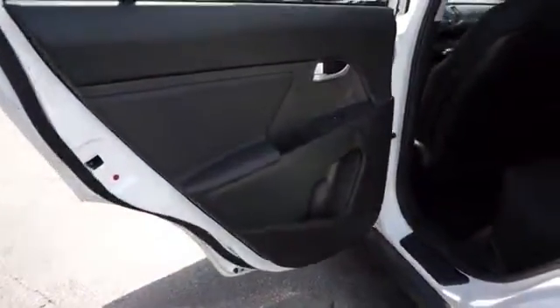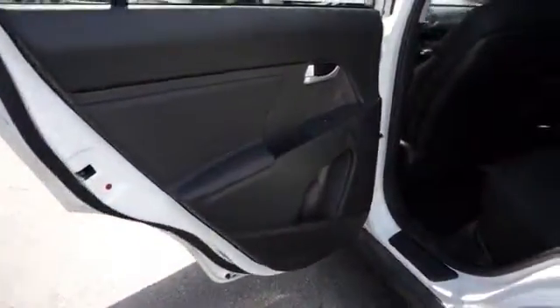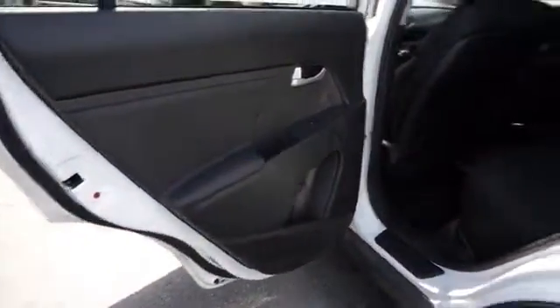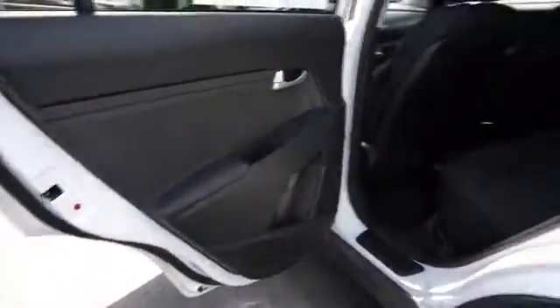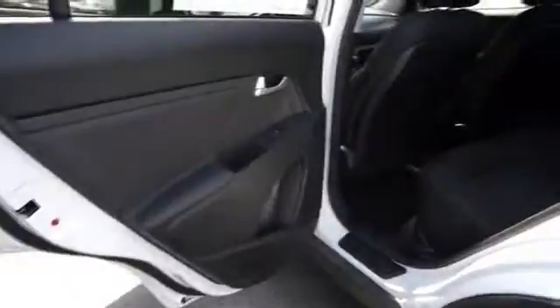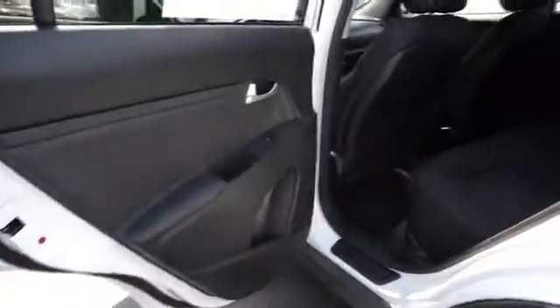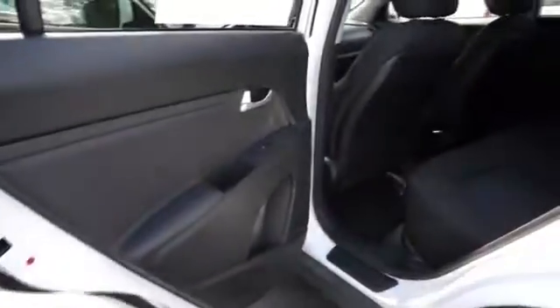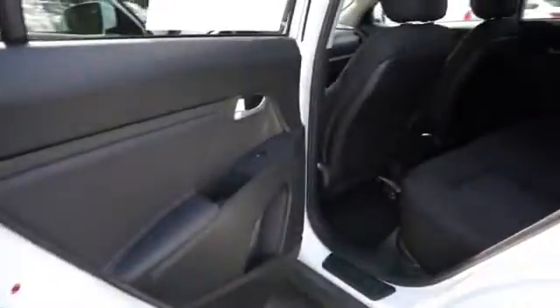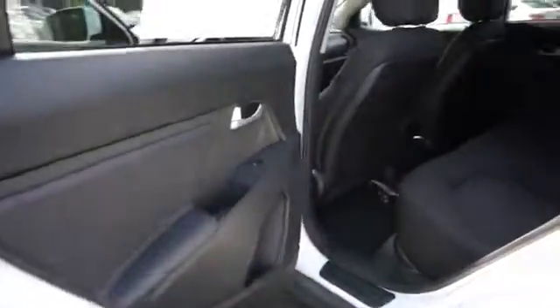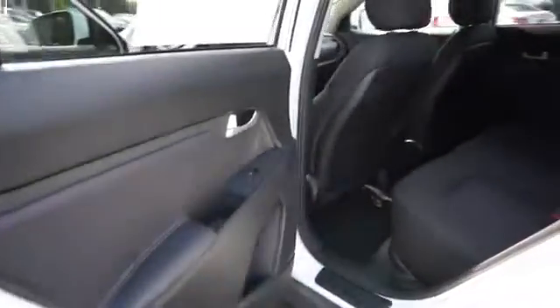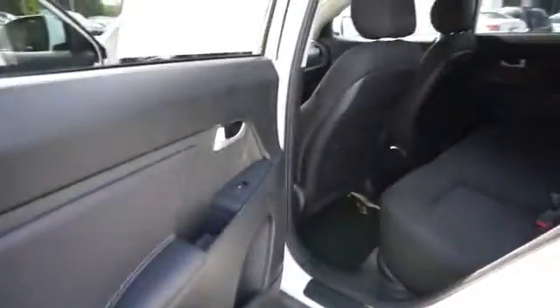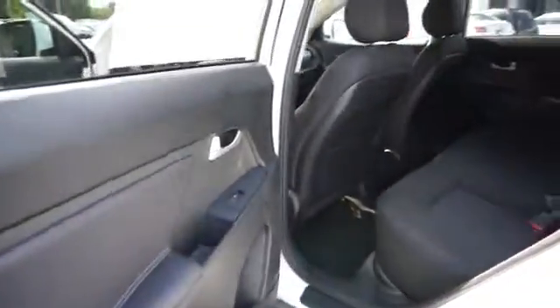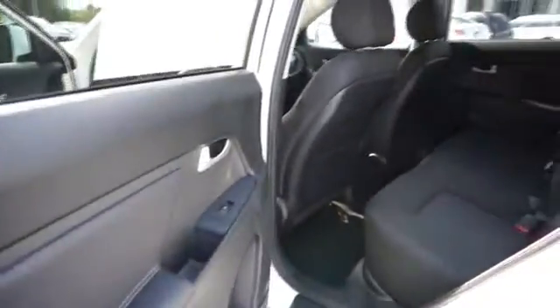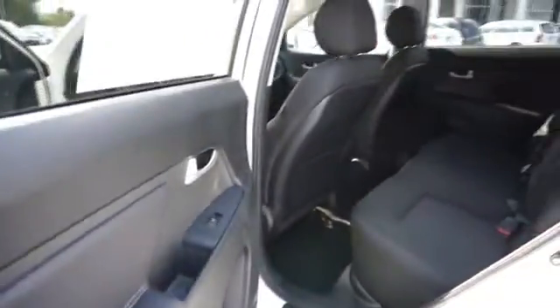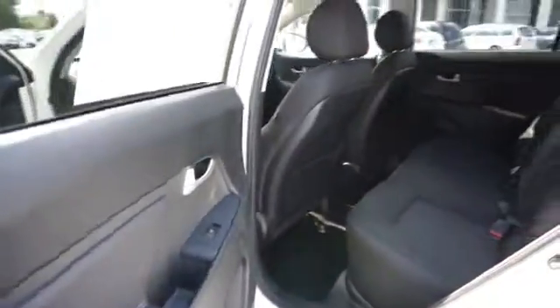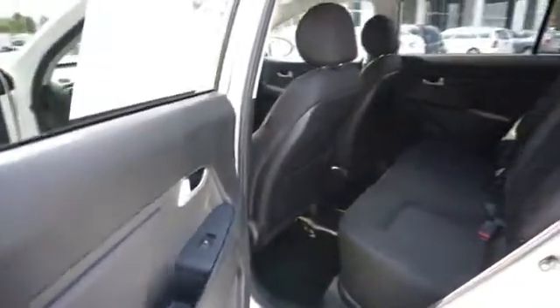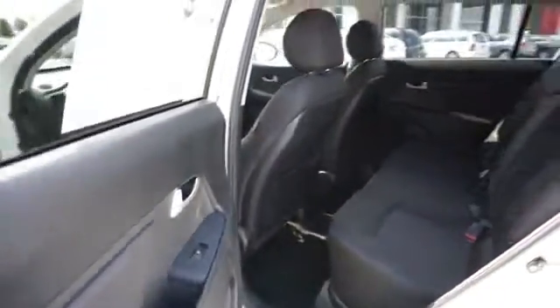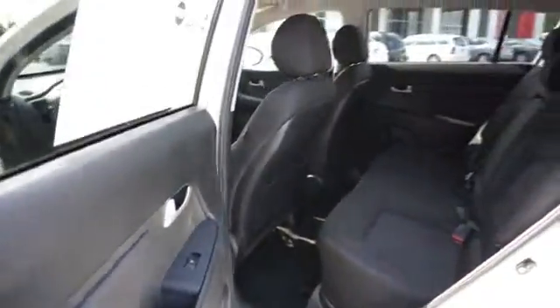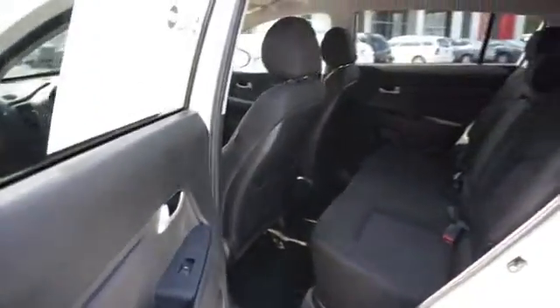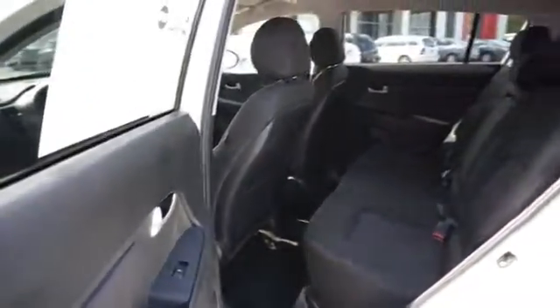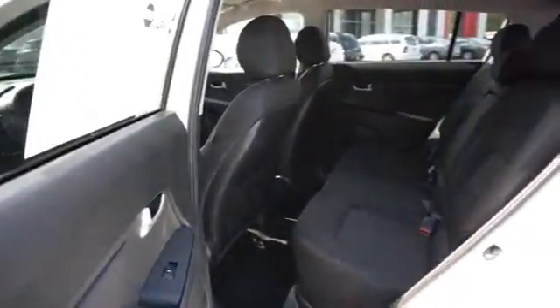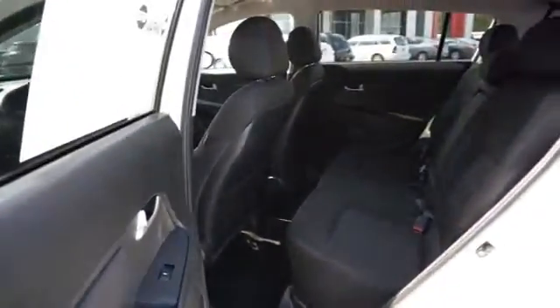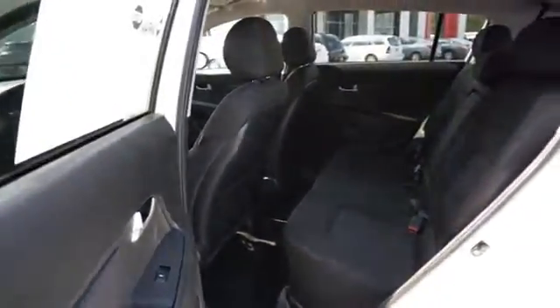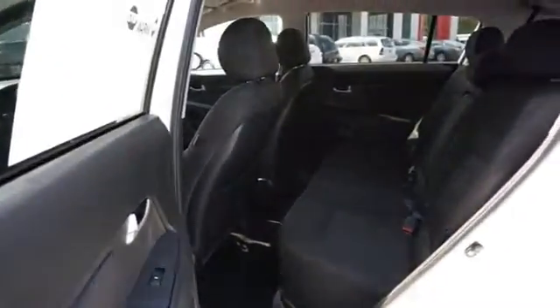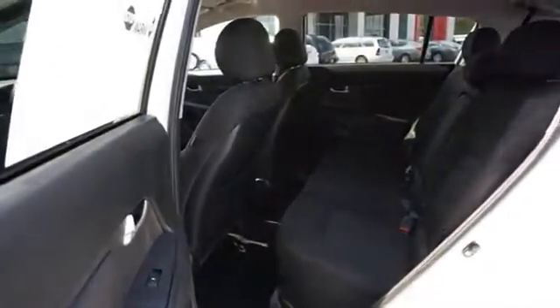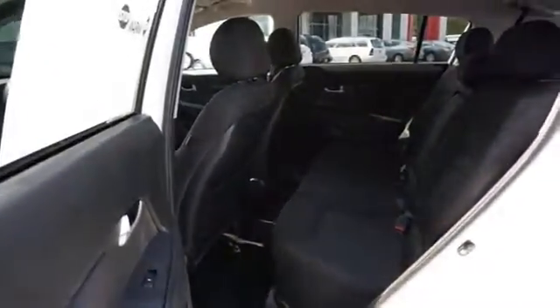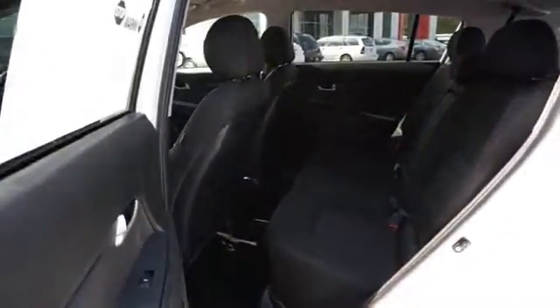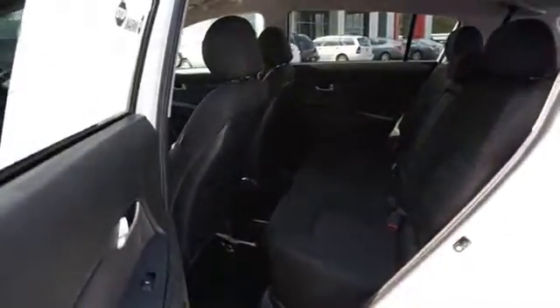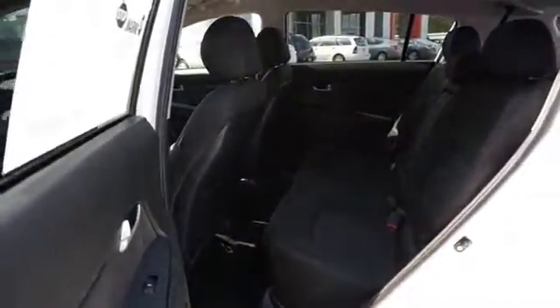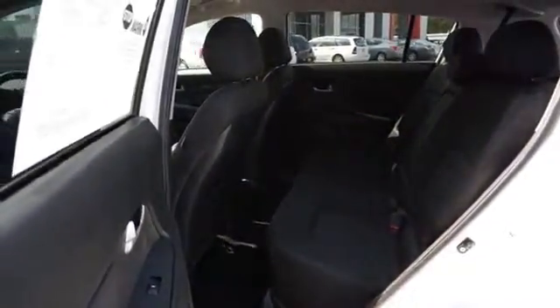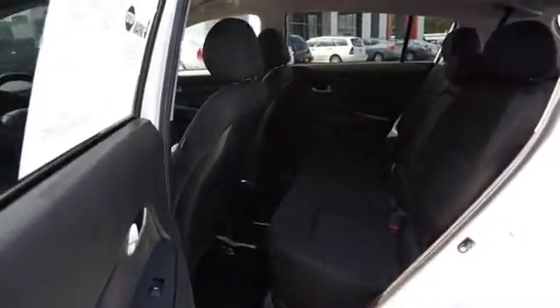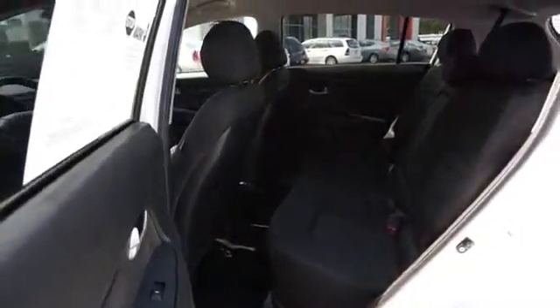Split rear seats, a trip computer, an MP3 player, and child restraint seats.